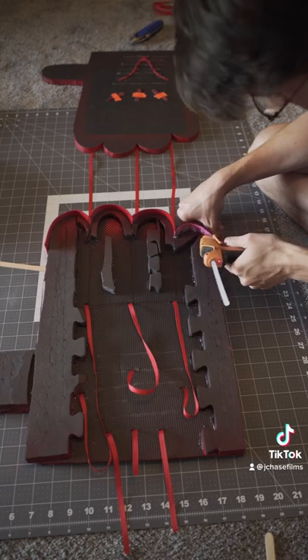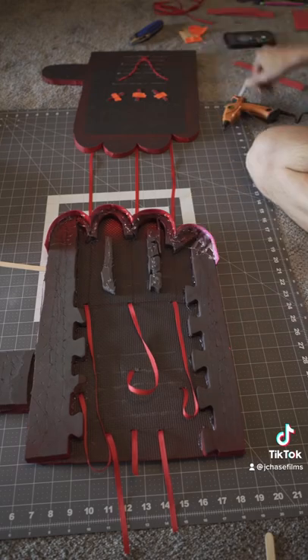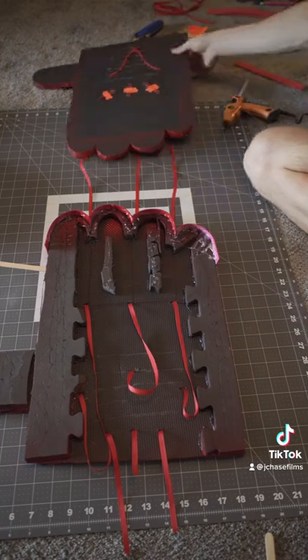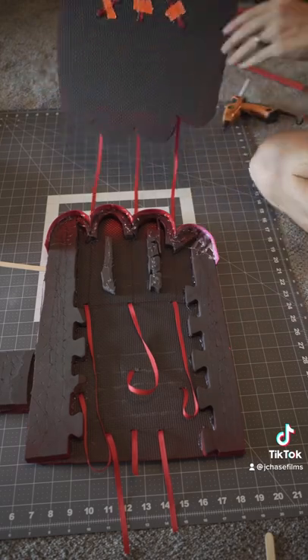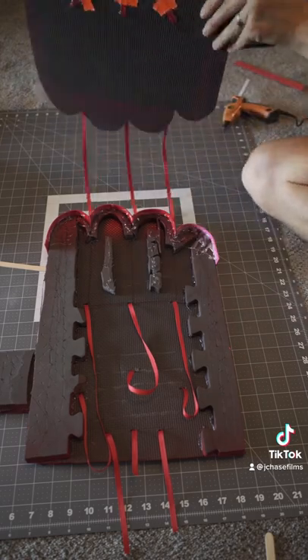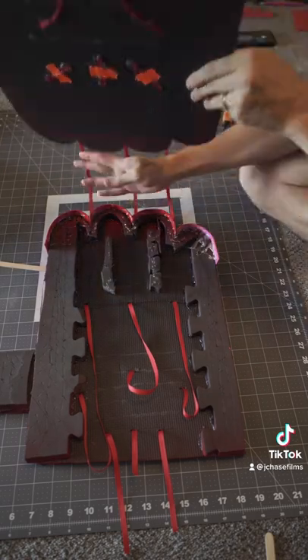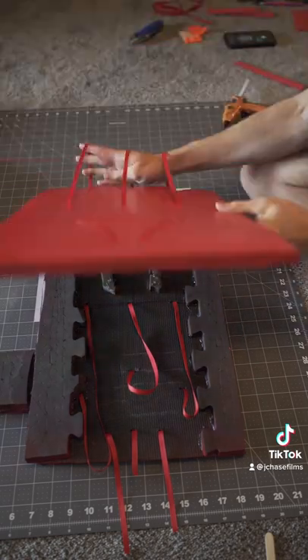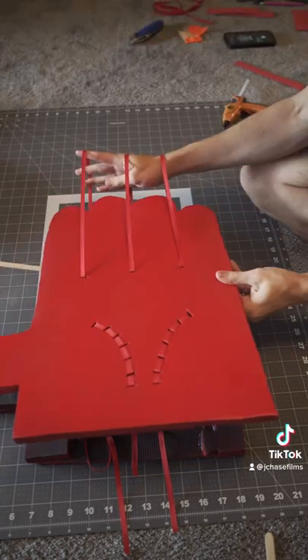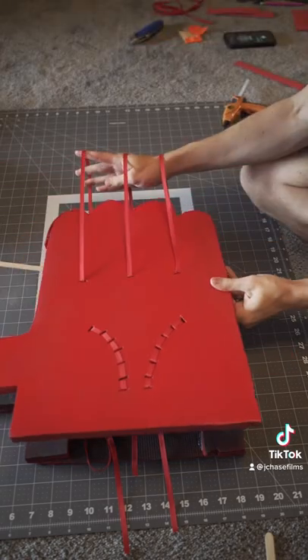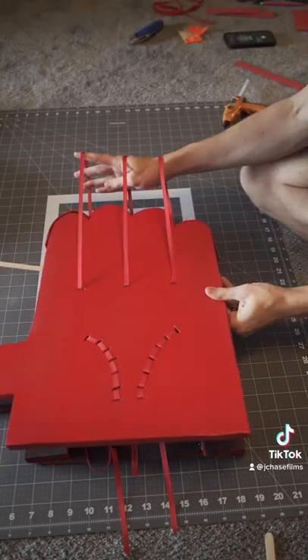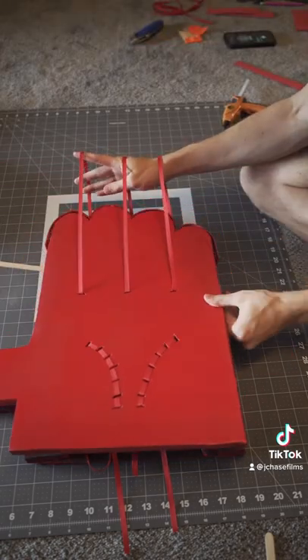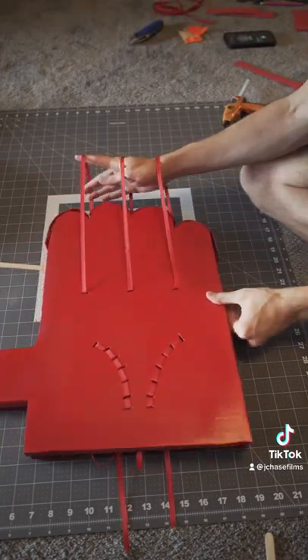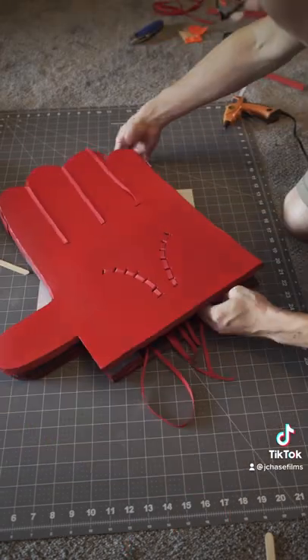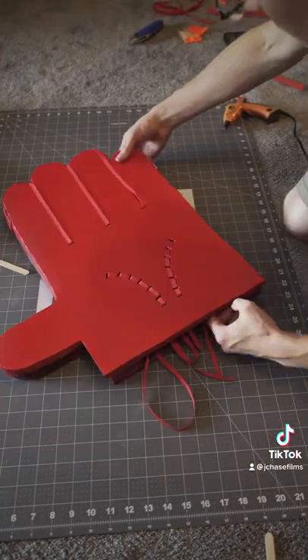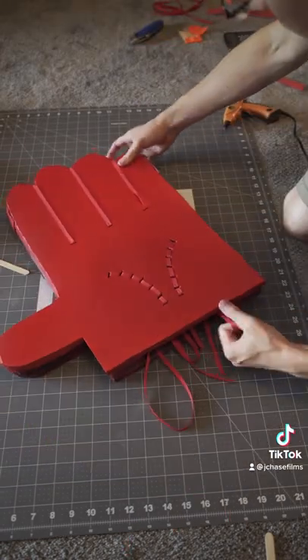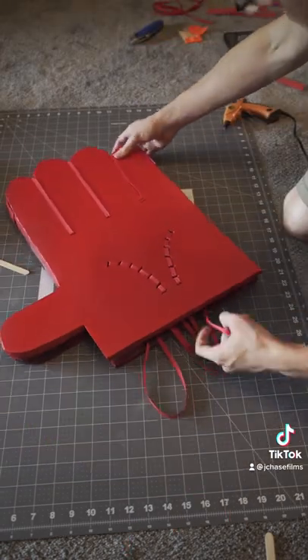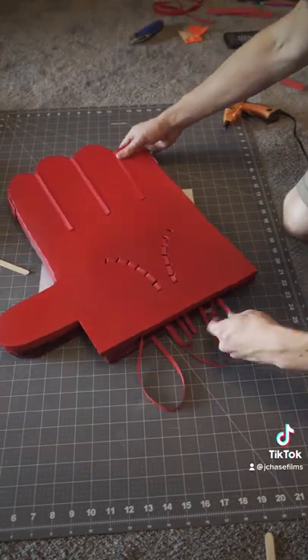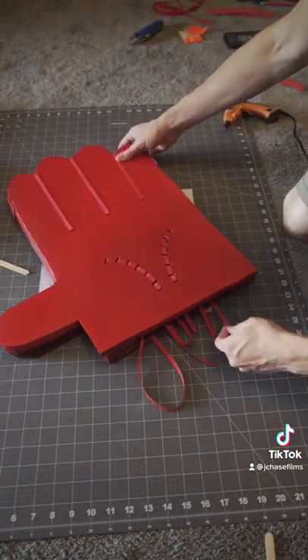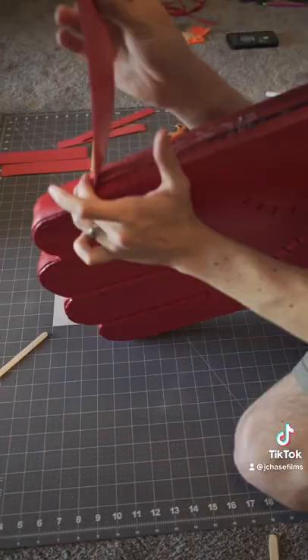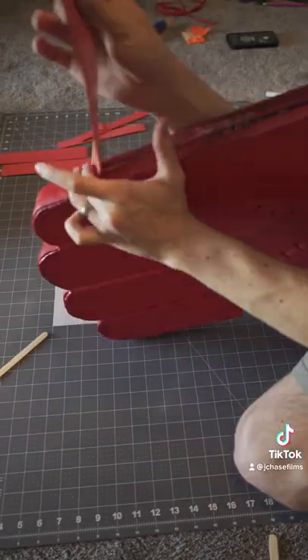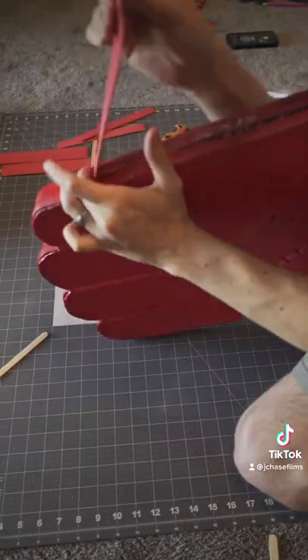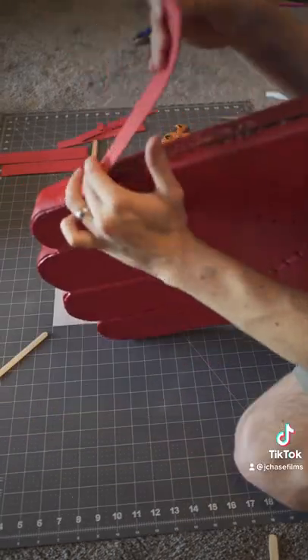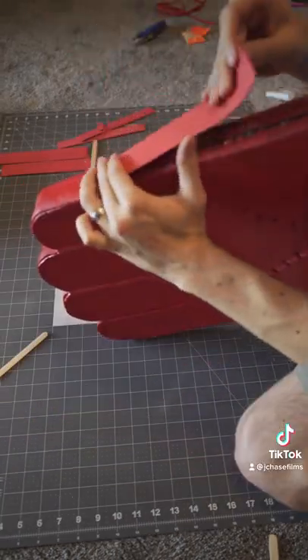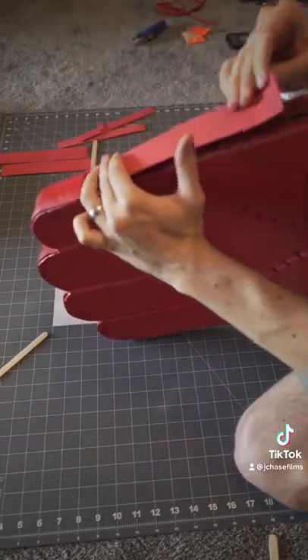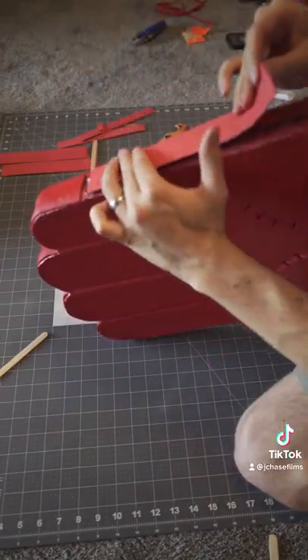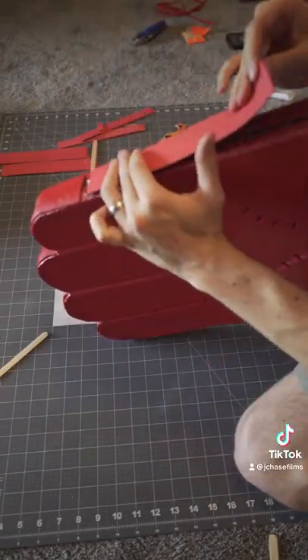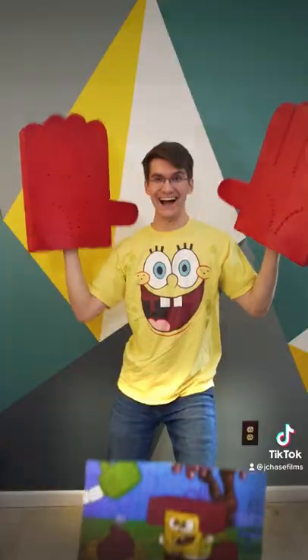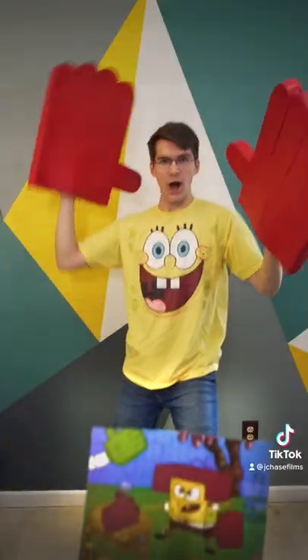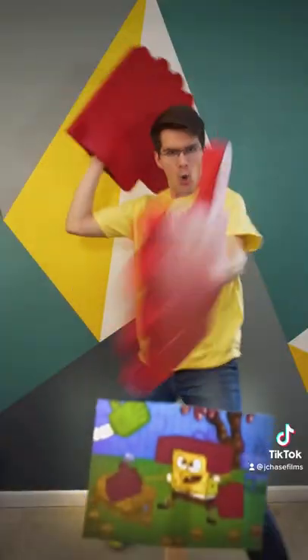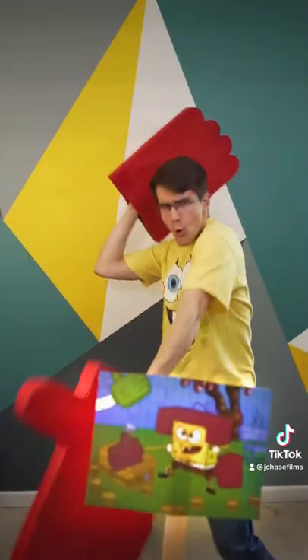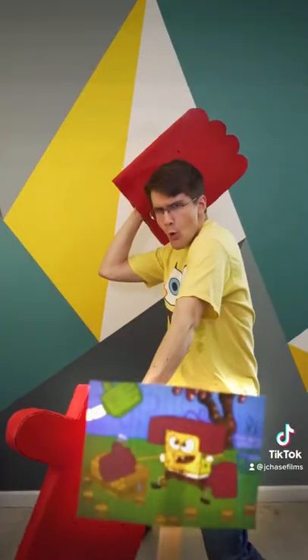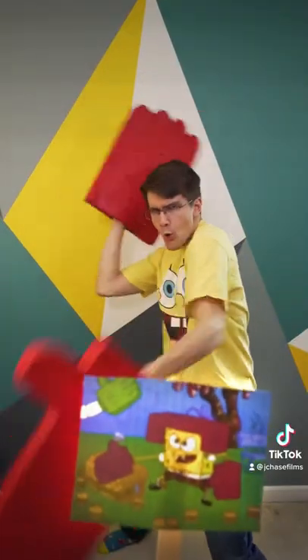A little bit of hot glue and detailed touch-ups later, and you have yourself some real life SpongeBob Karate Gloves!